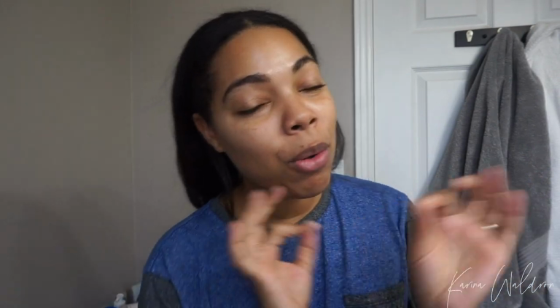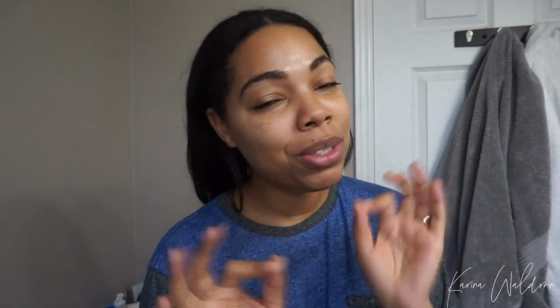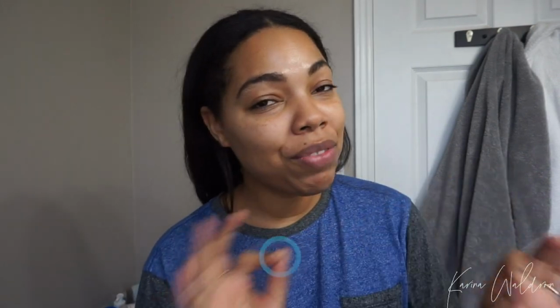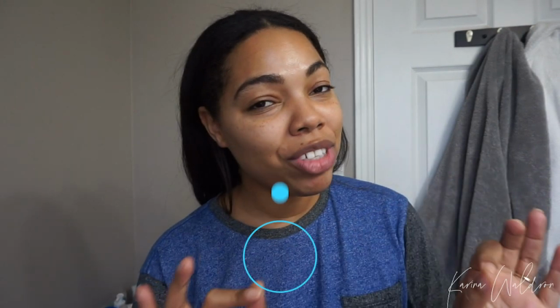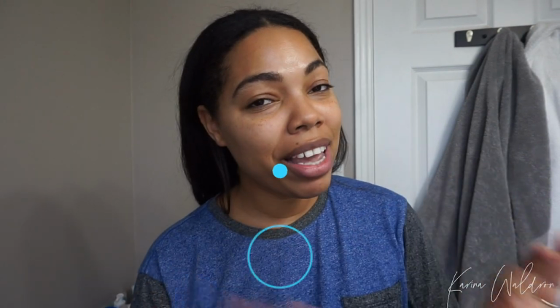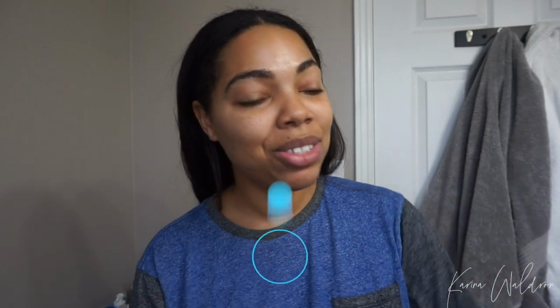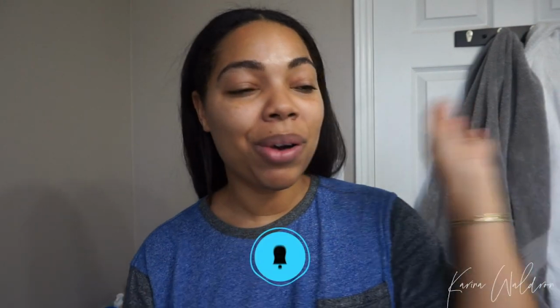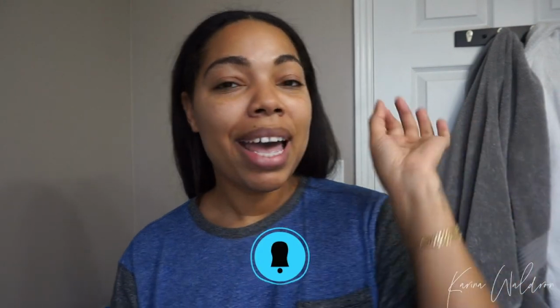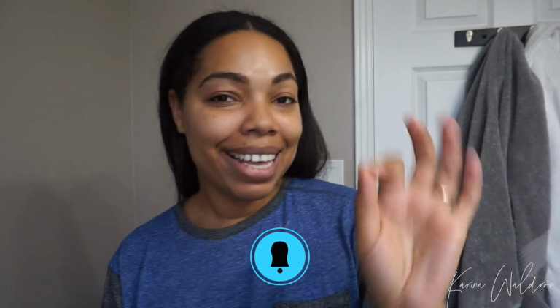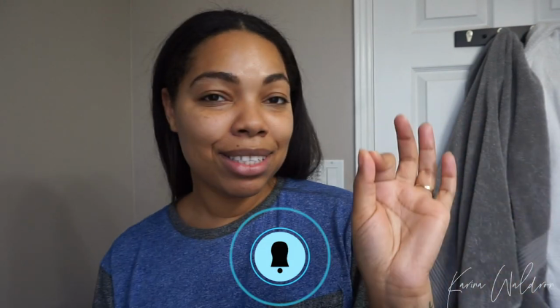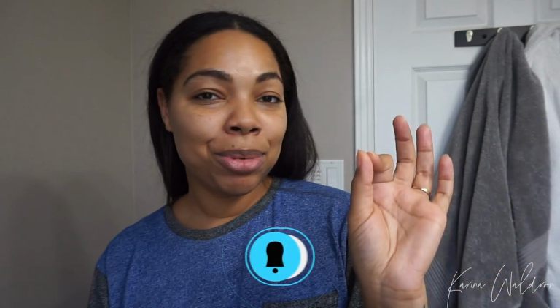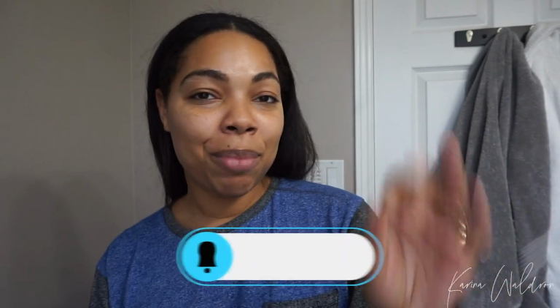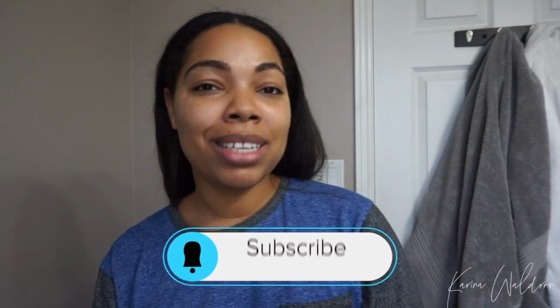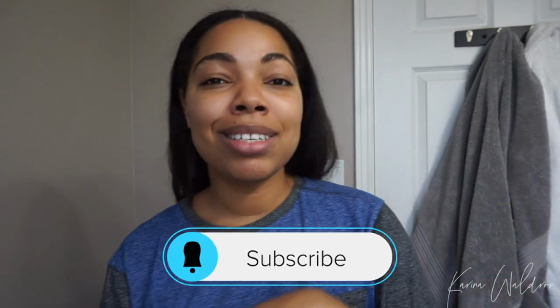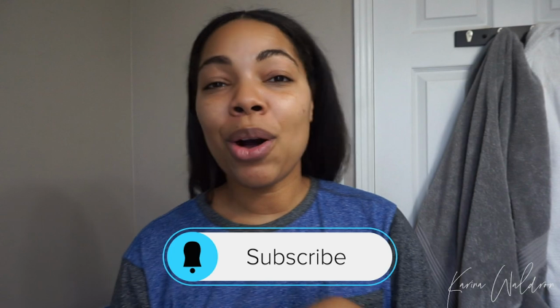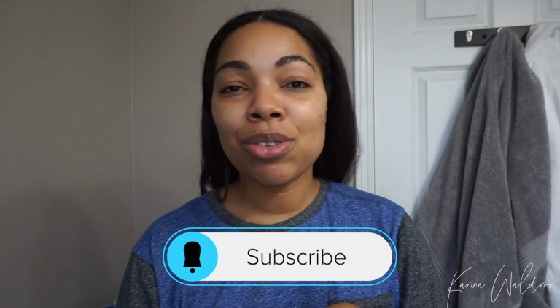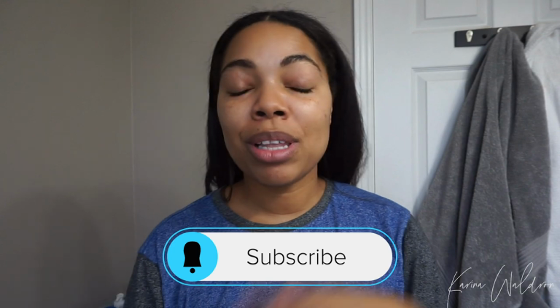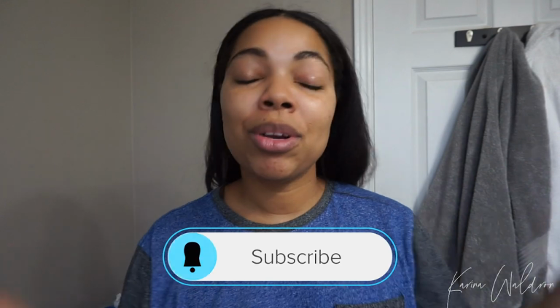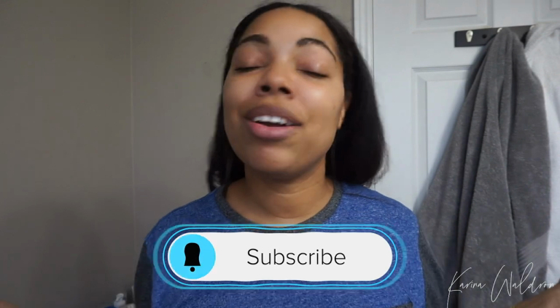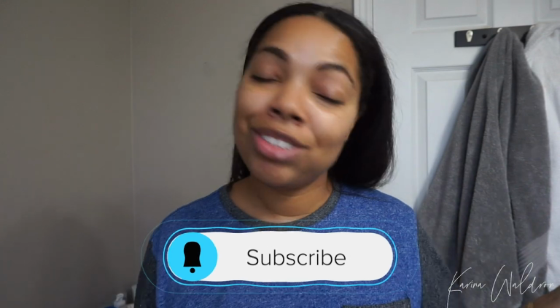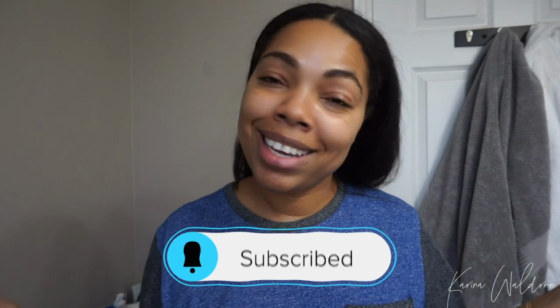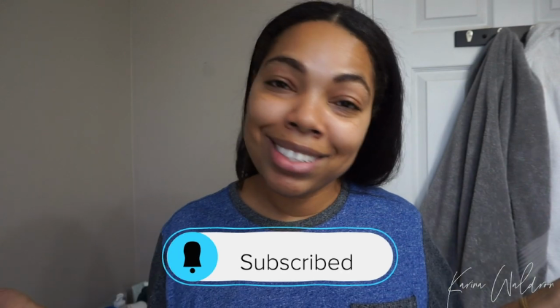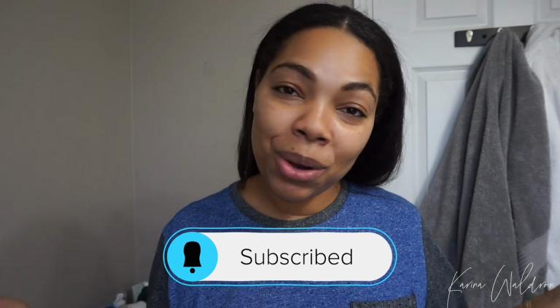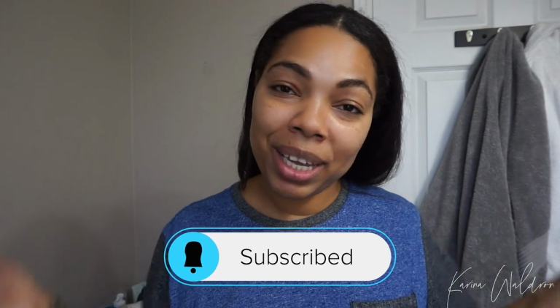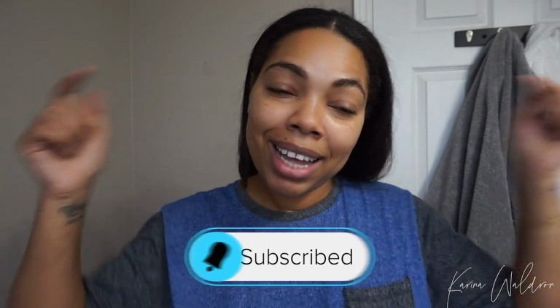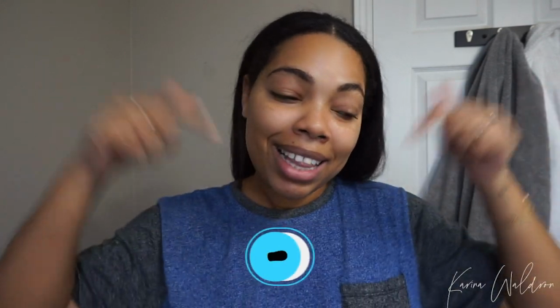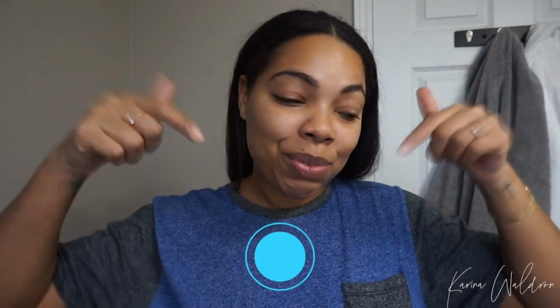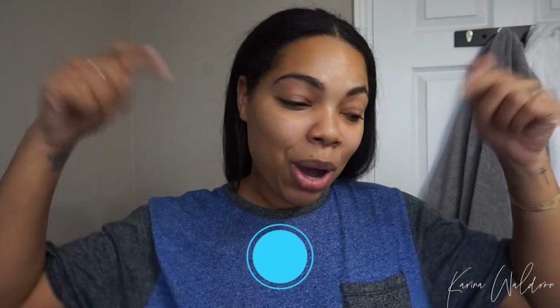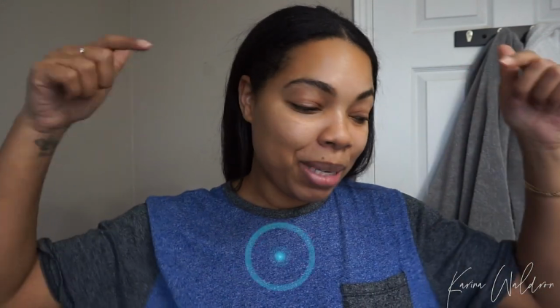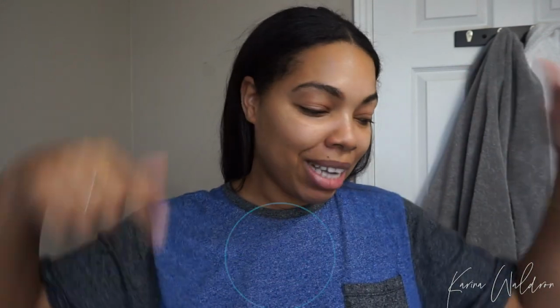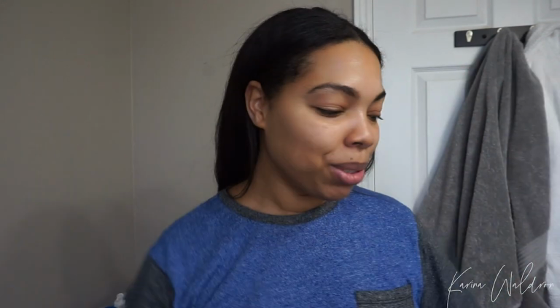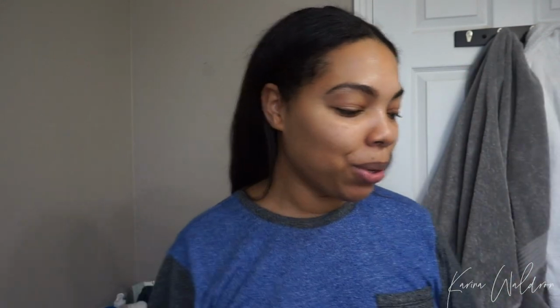We're almost at 50K, so hit the subscribe button. Also, let me know how your day is going — leave a comment down below.